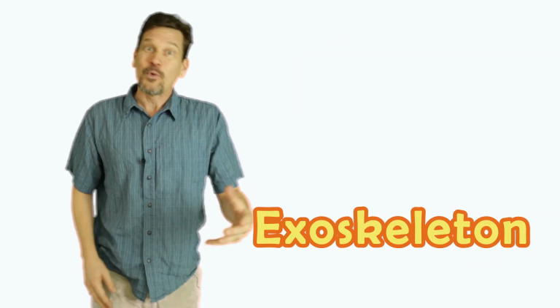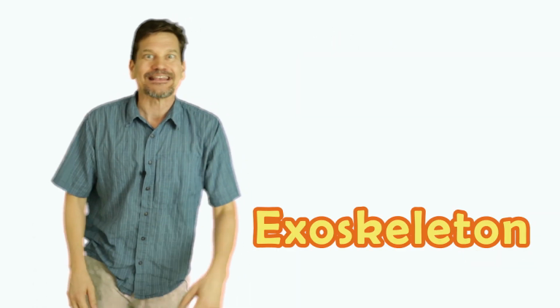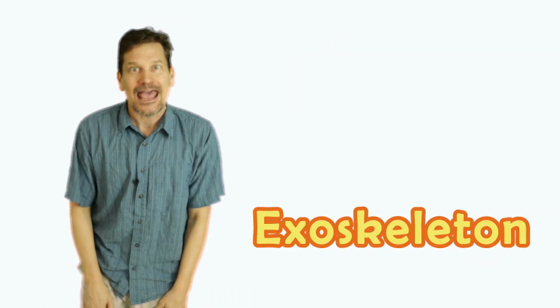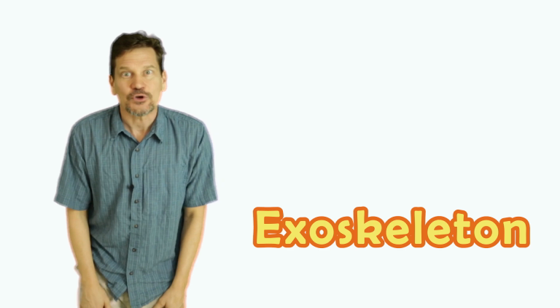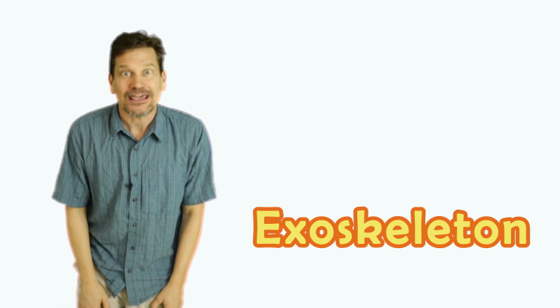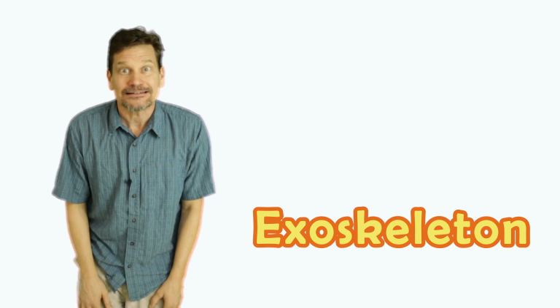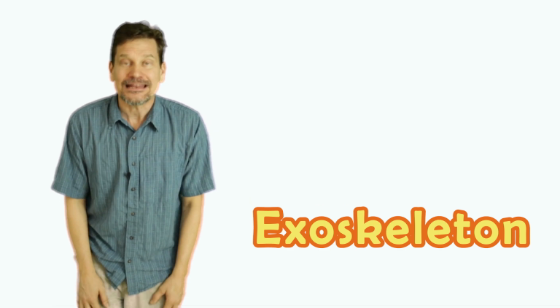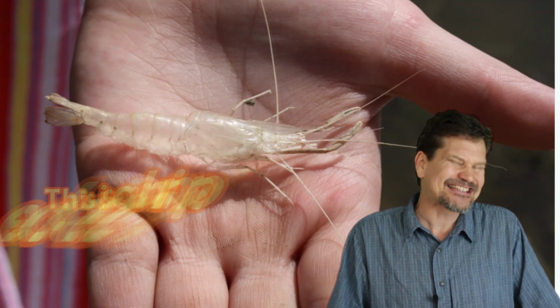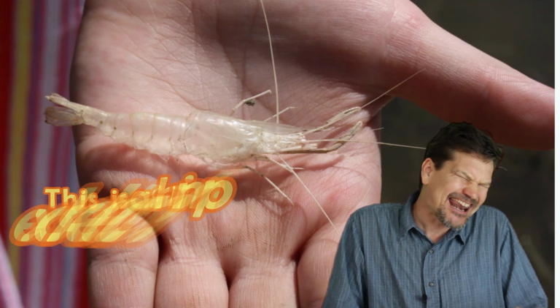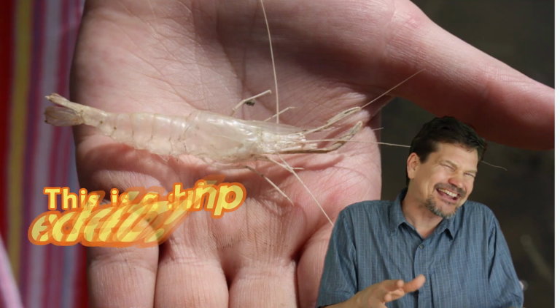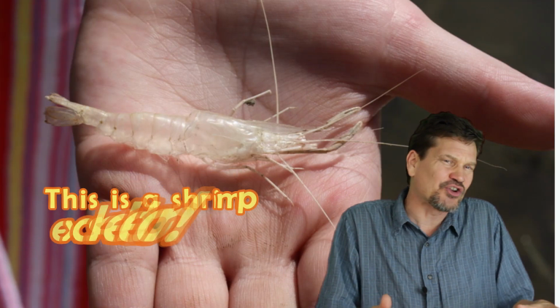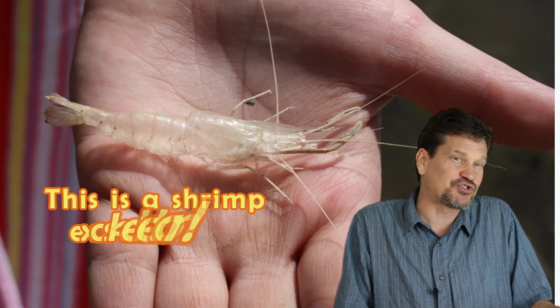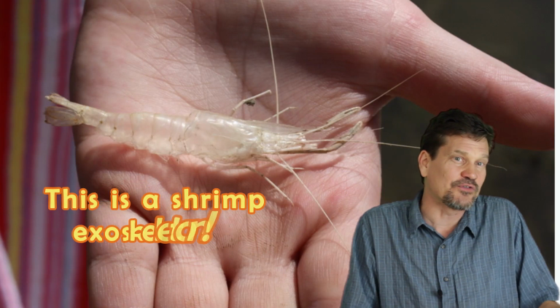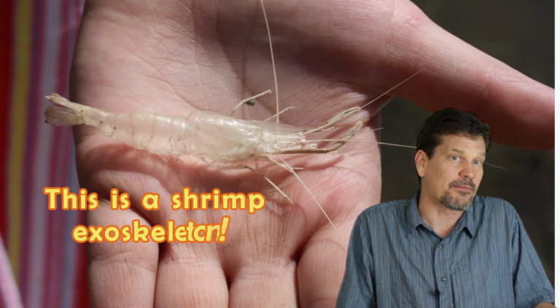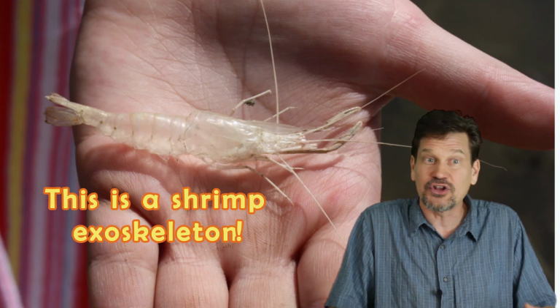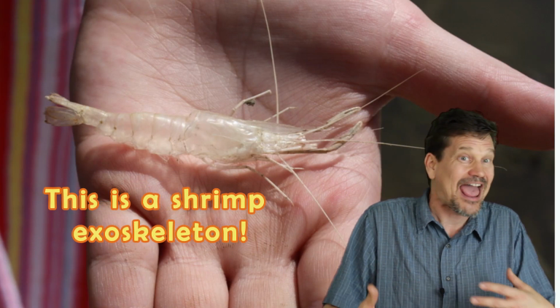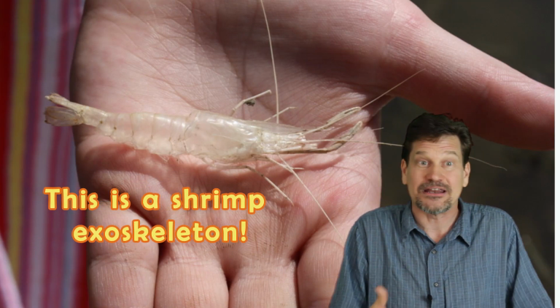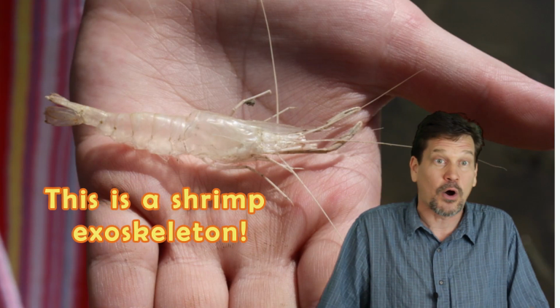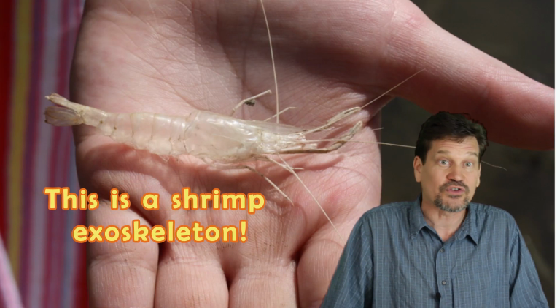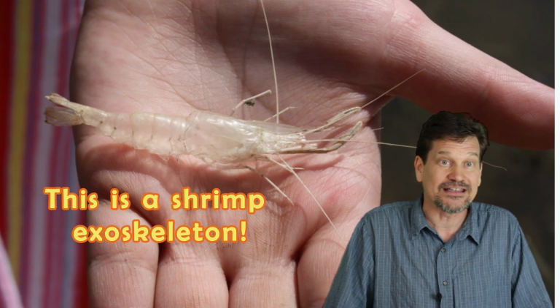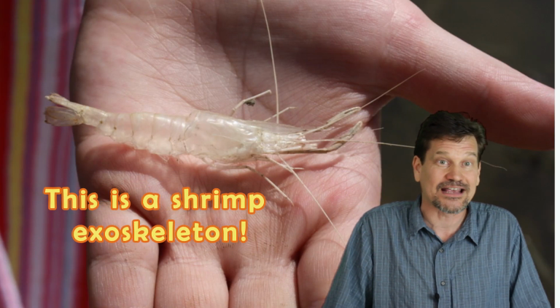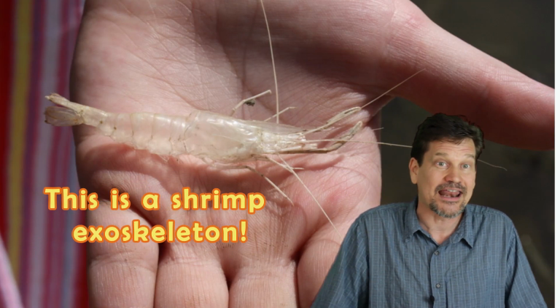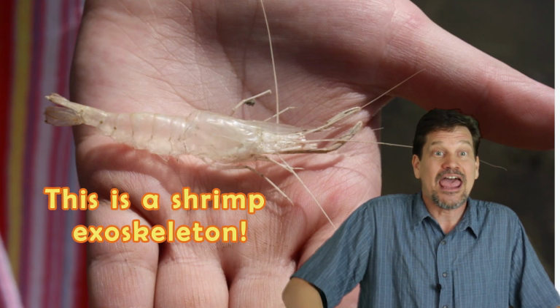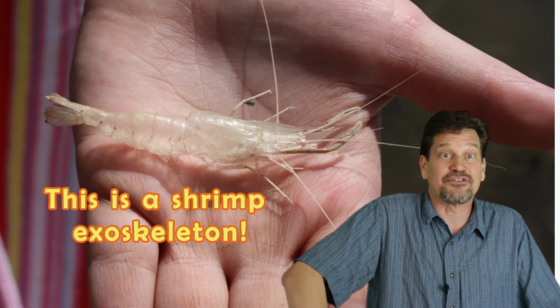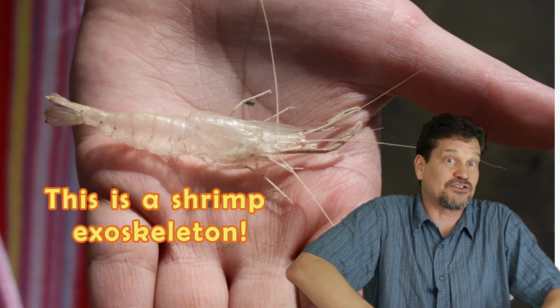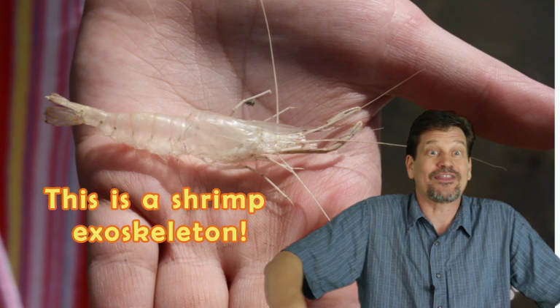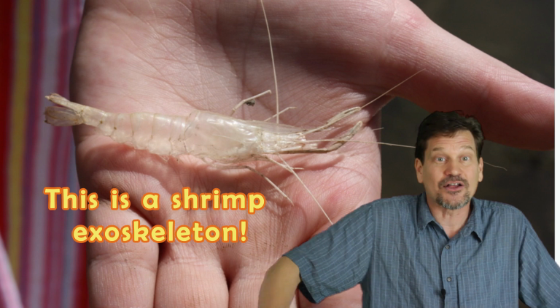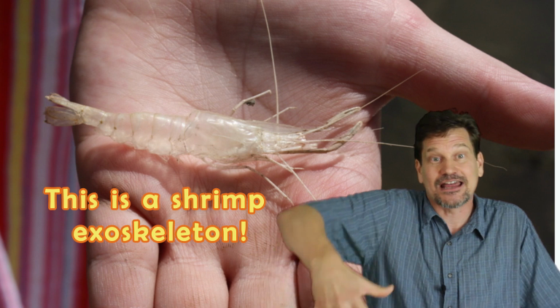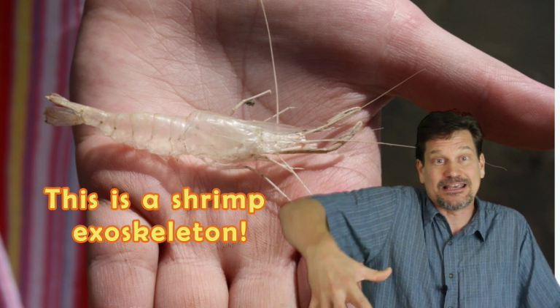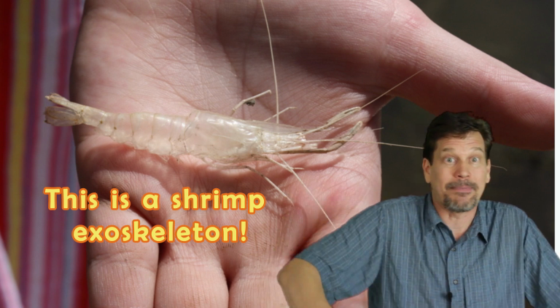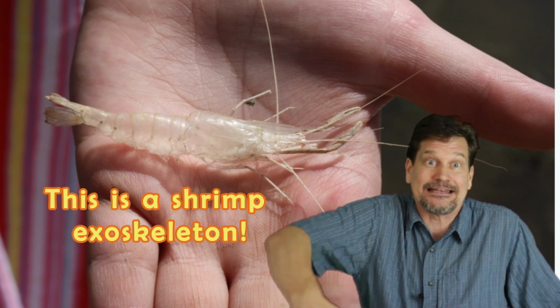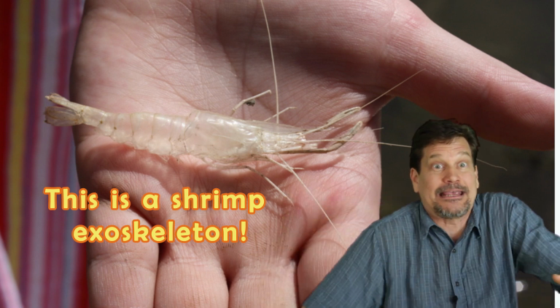What's an exoskeleton? It's kind of like a little suit of armor. You don't have any bones on the inside. Everything's on the outside to keep your body shape.